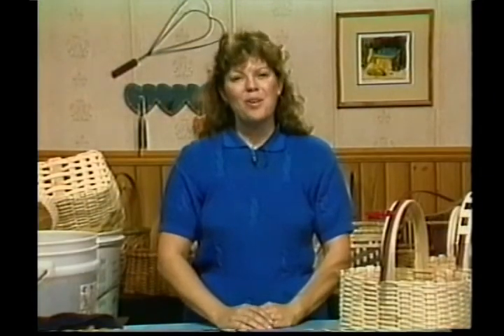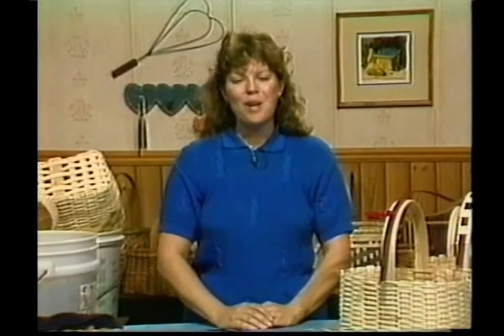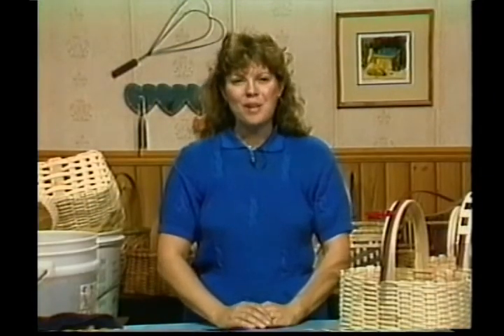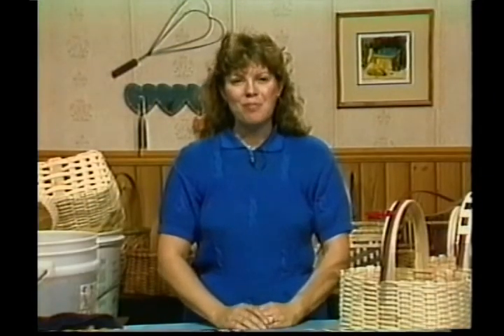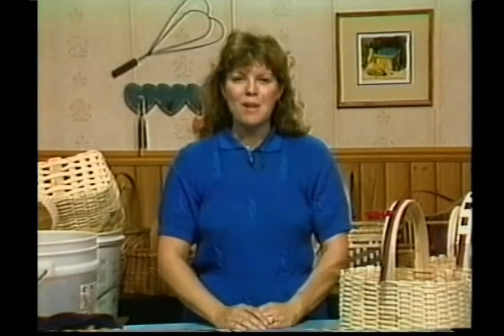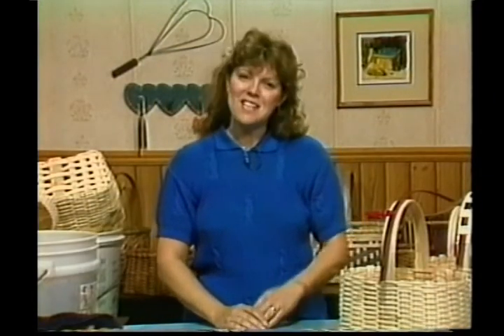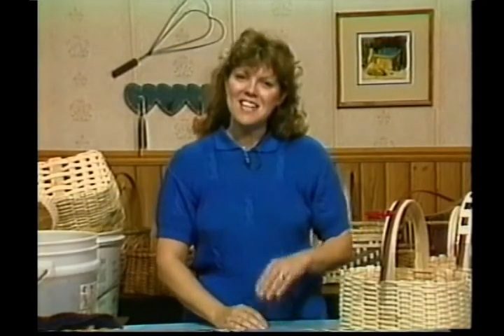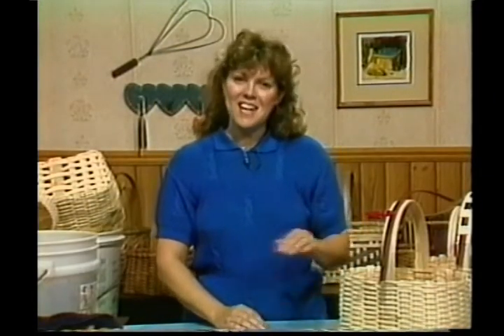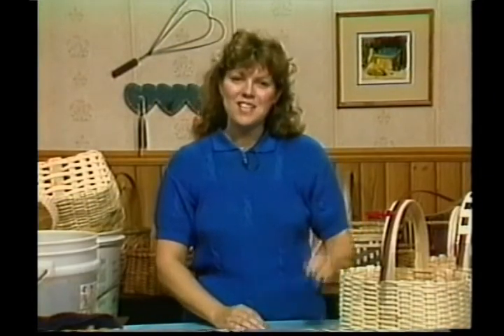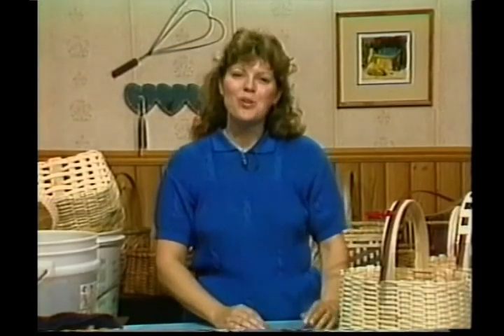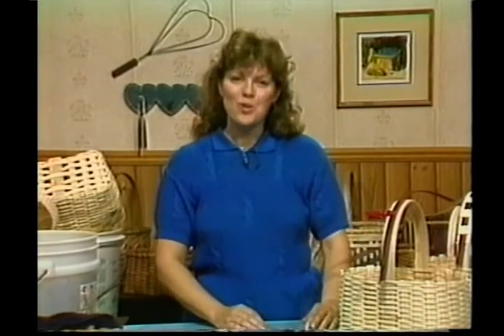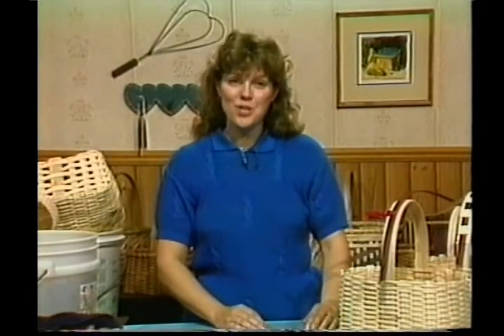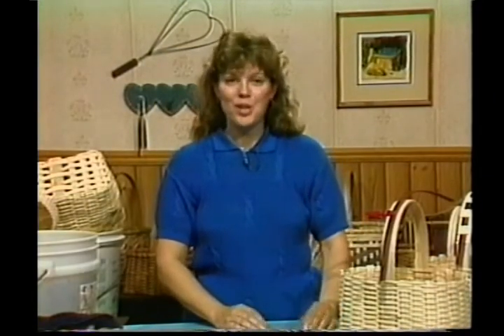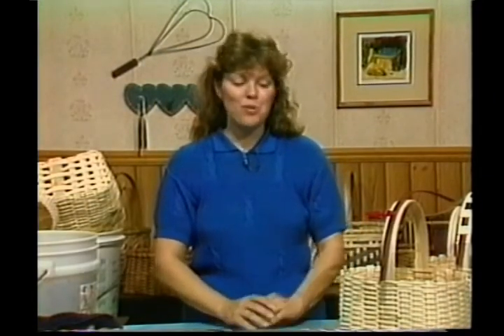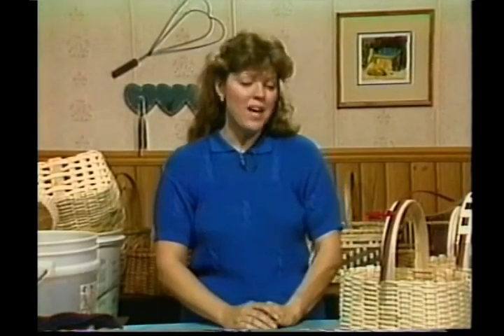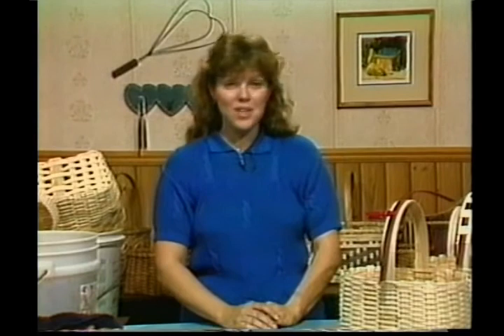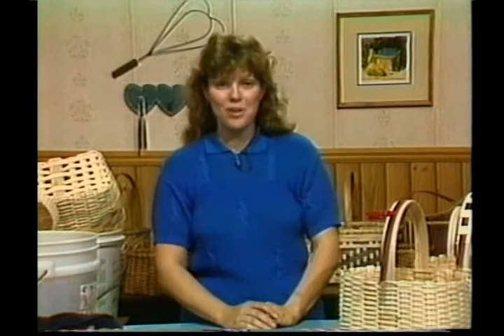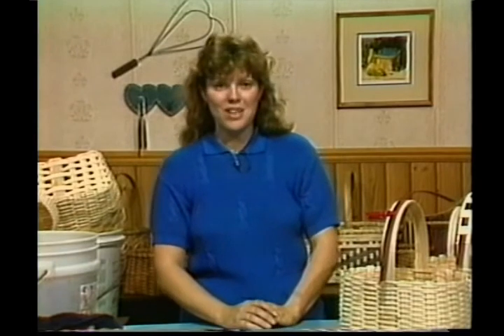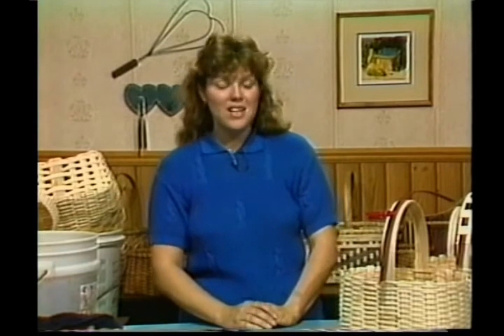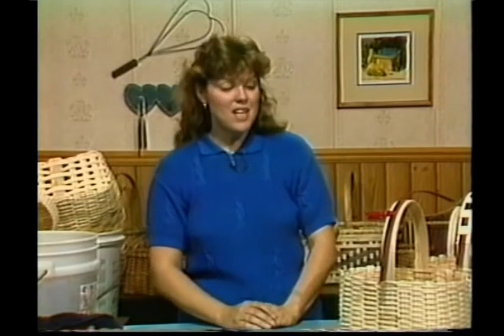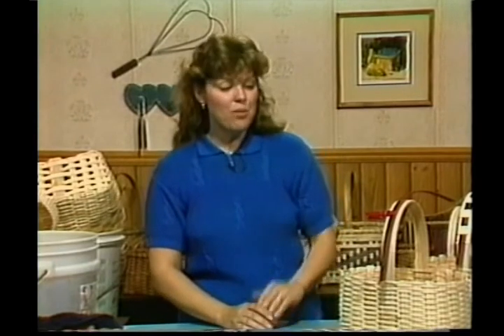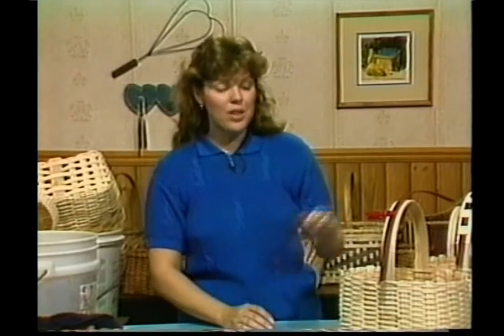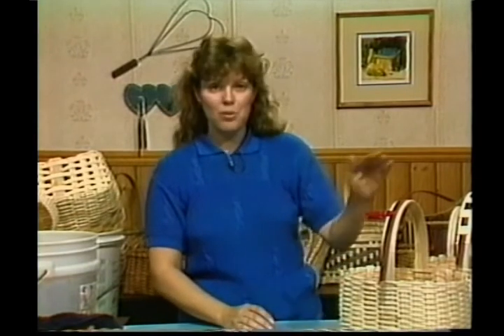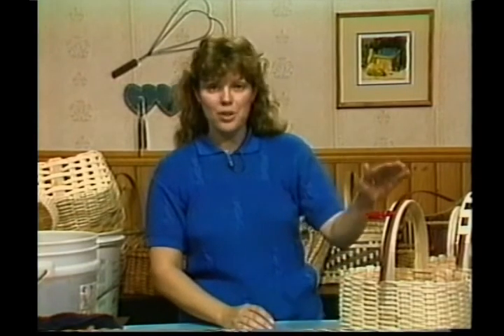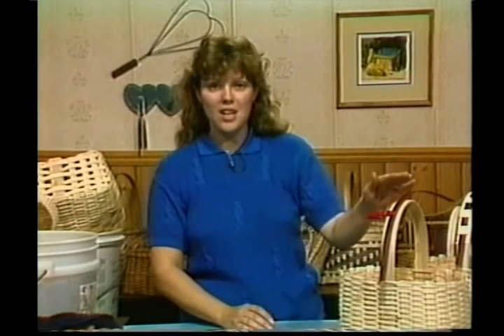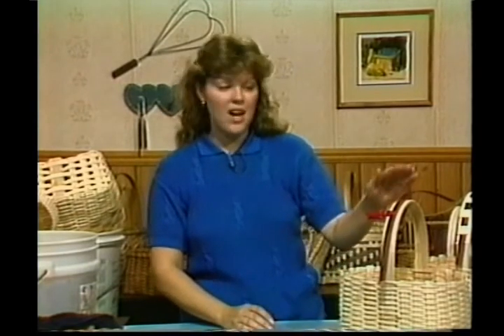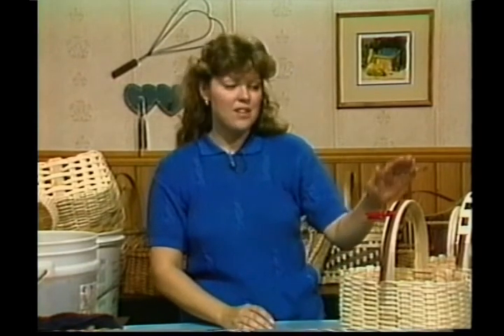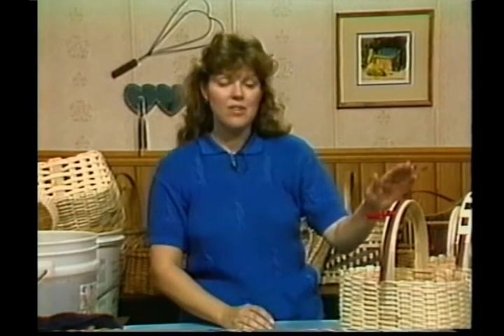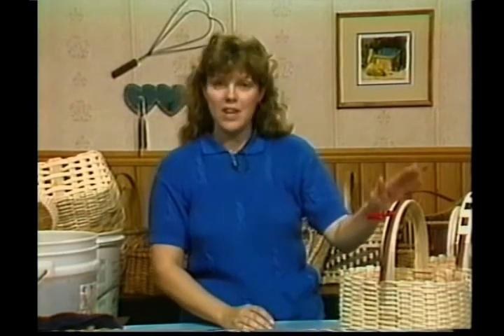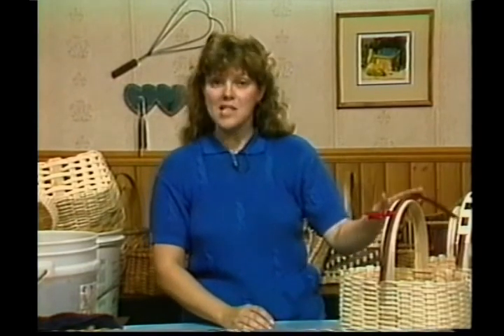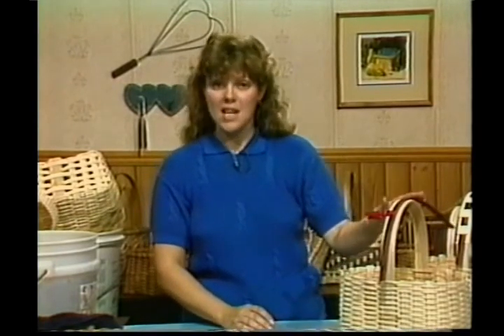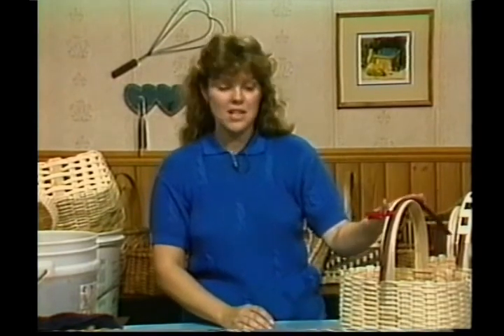Welcome. I'm Sandy Atkinson, your hostess for Country Basket Weaving. Today we're going to be working on fancy handles.